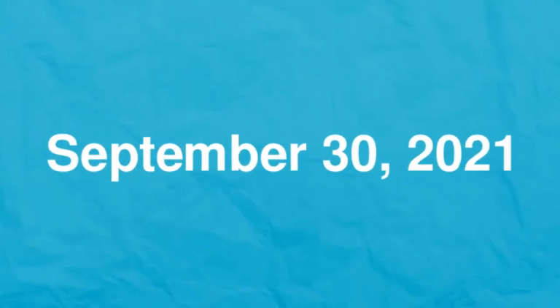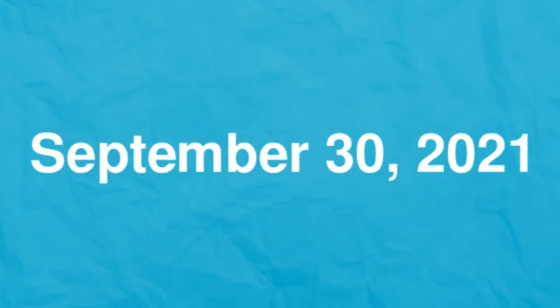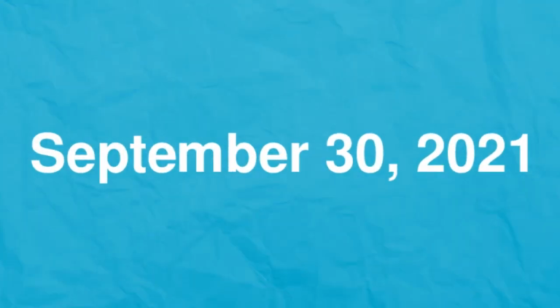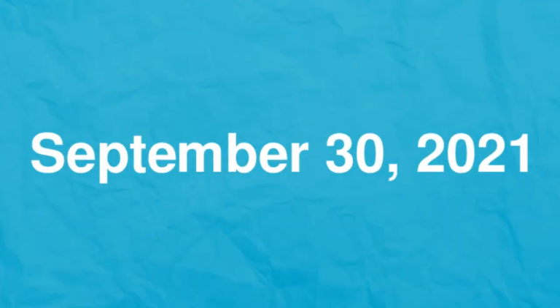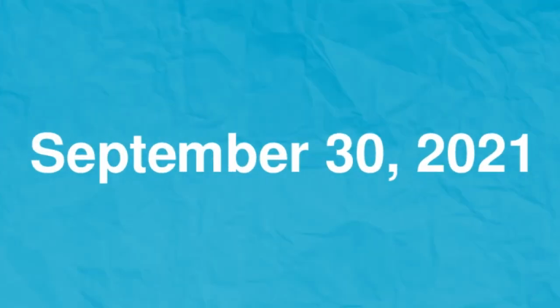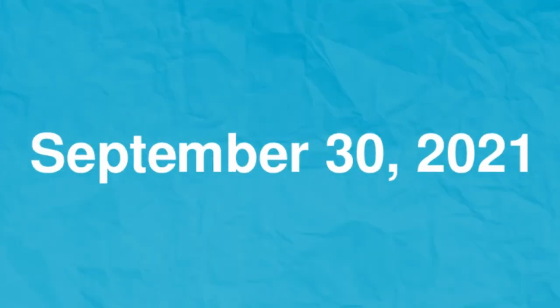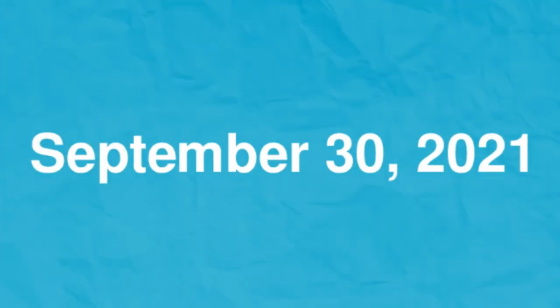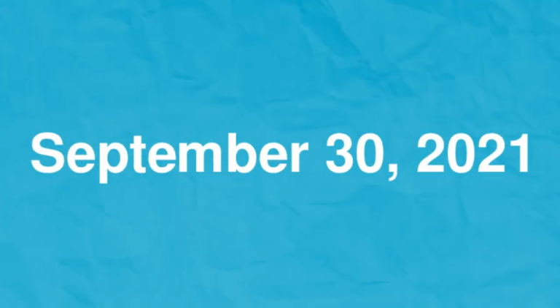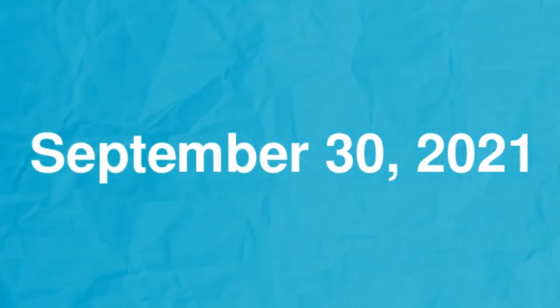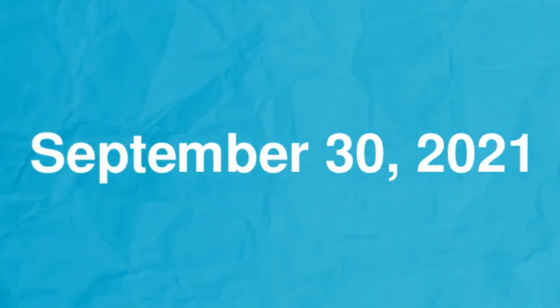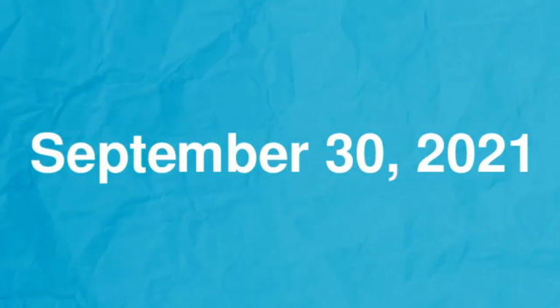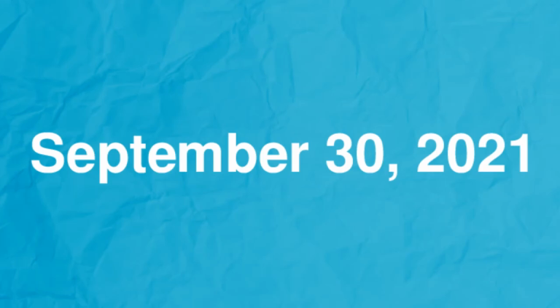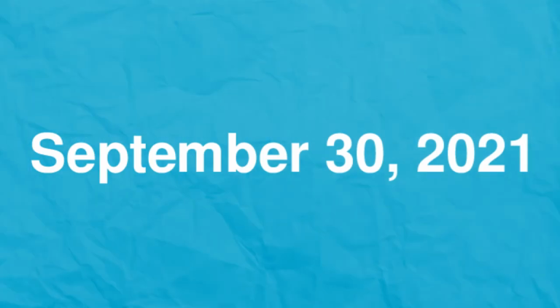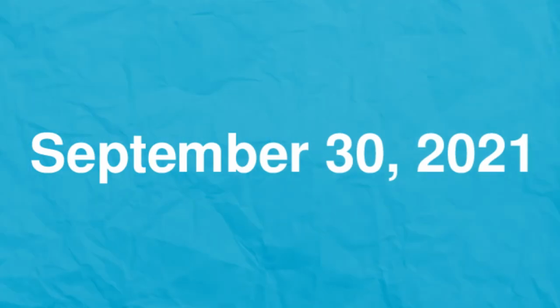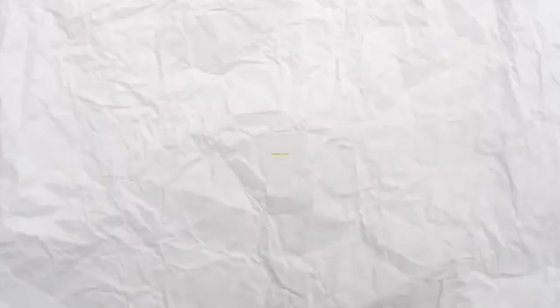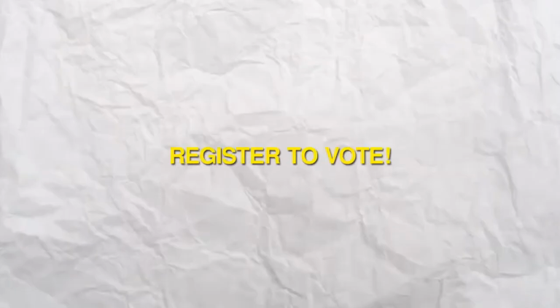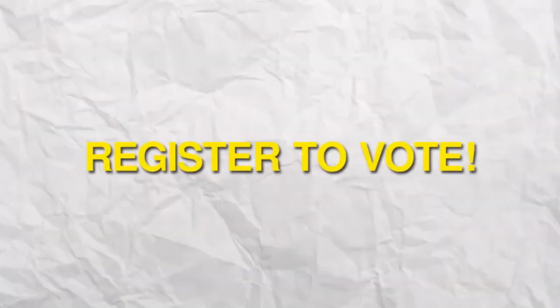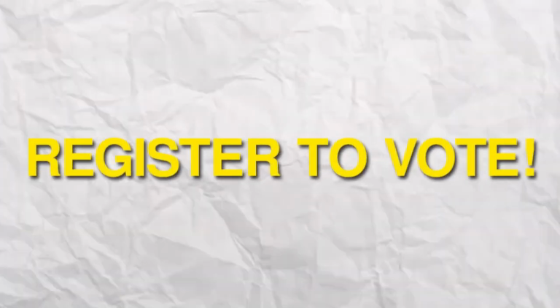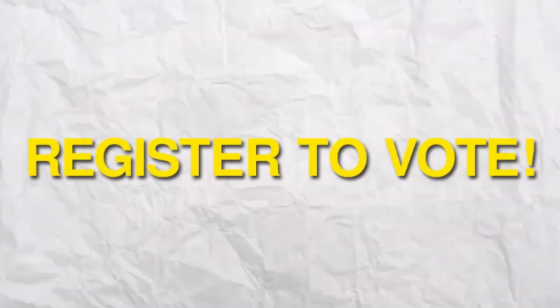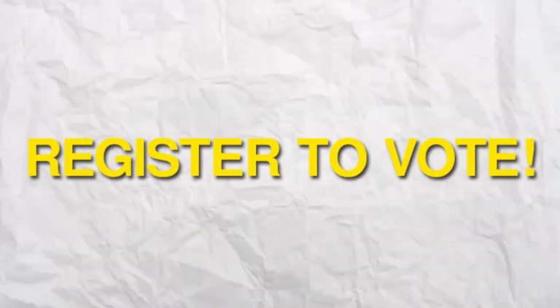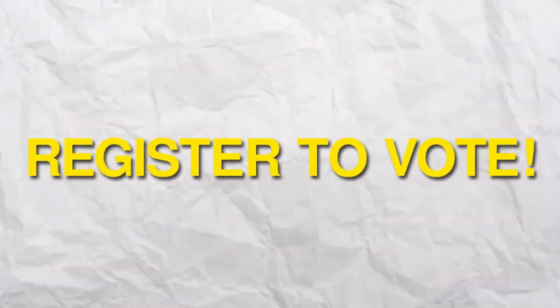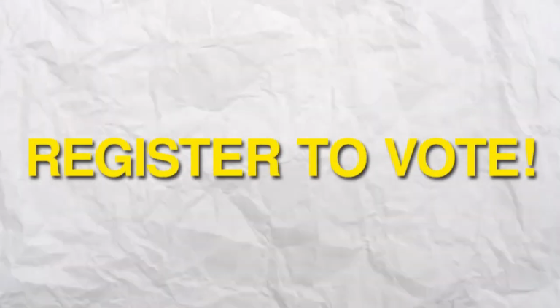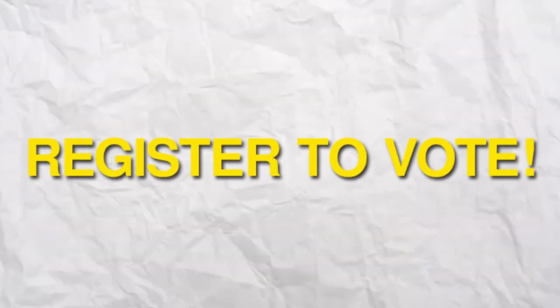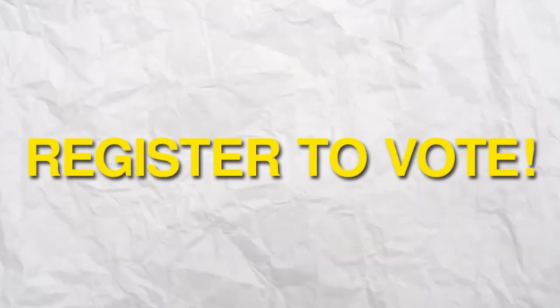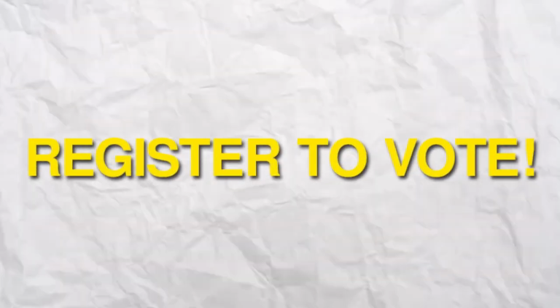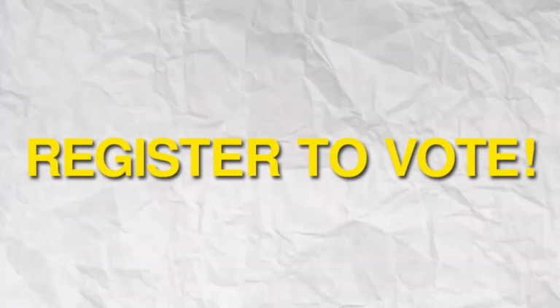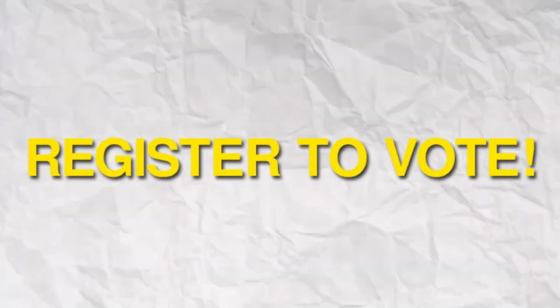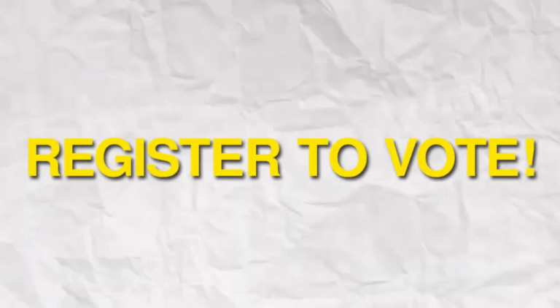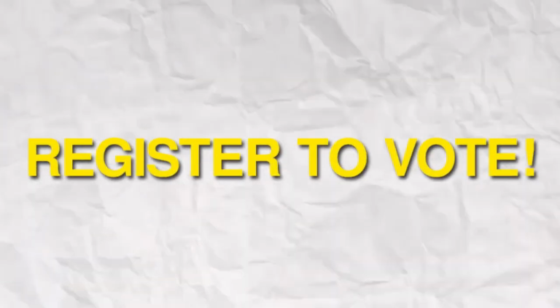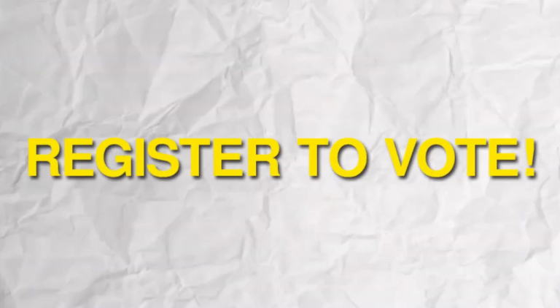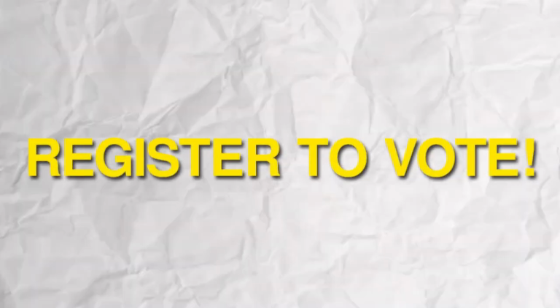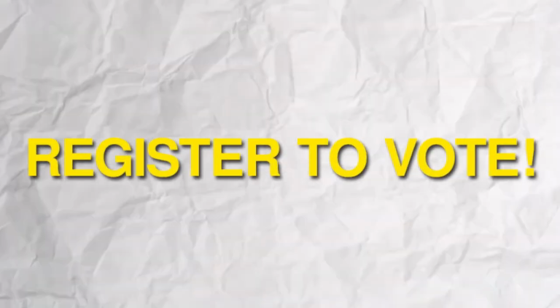Voter registration ends on September 30. Don't wait until the last minute. Register to vote now.